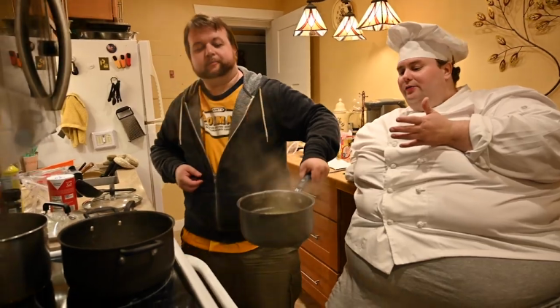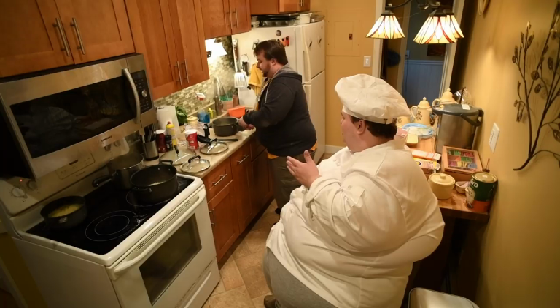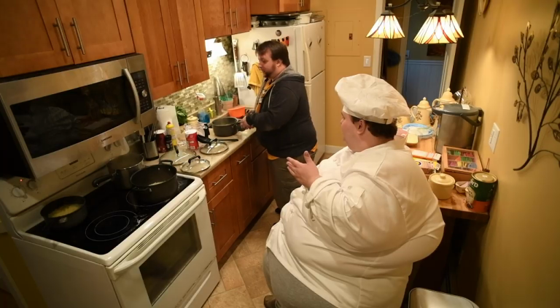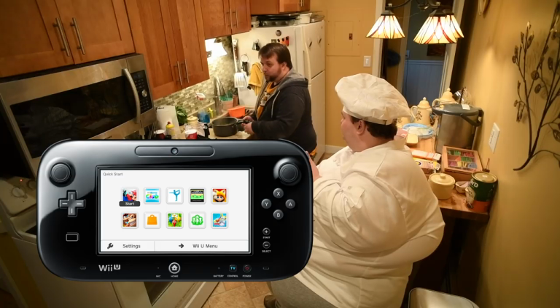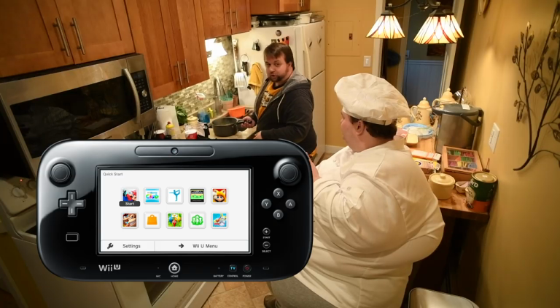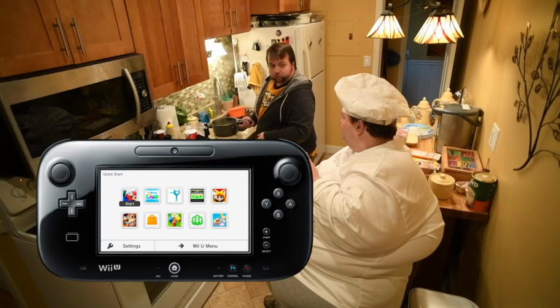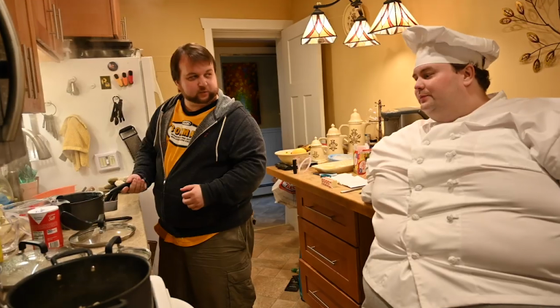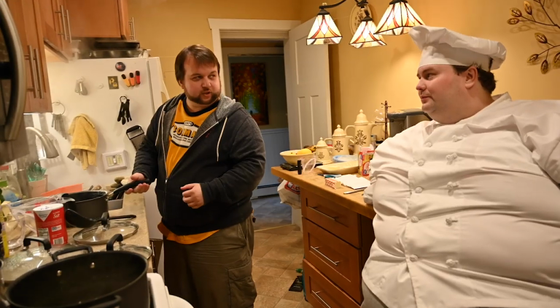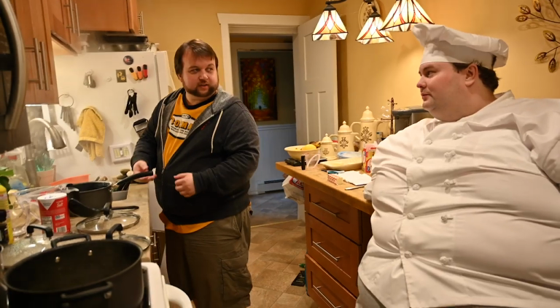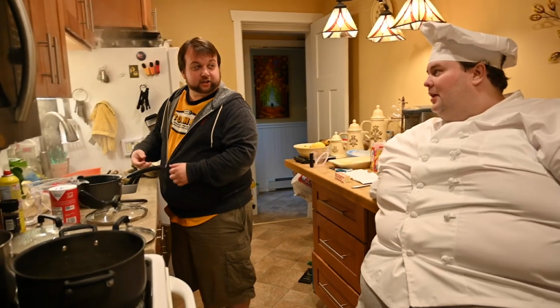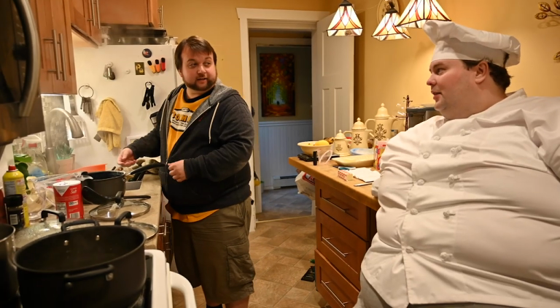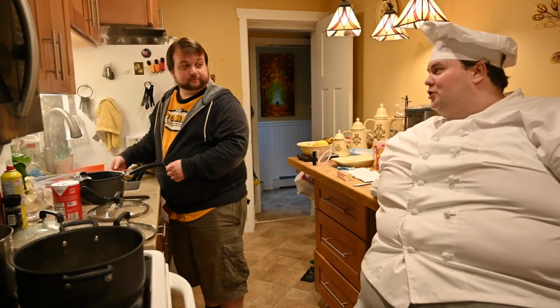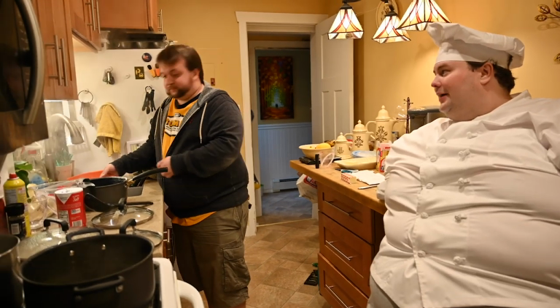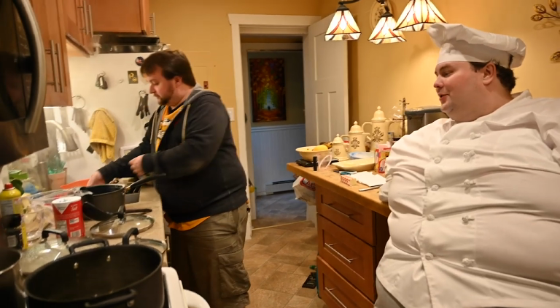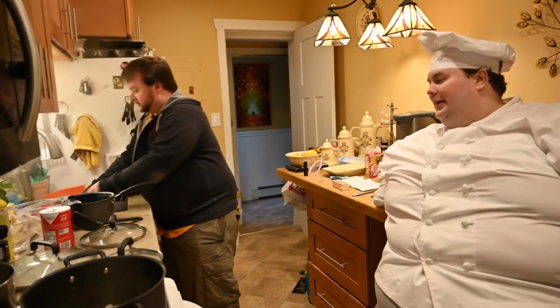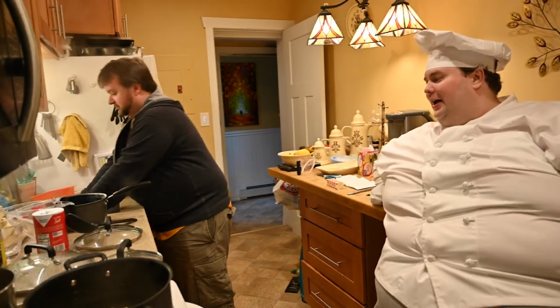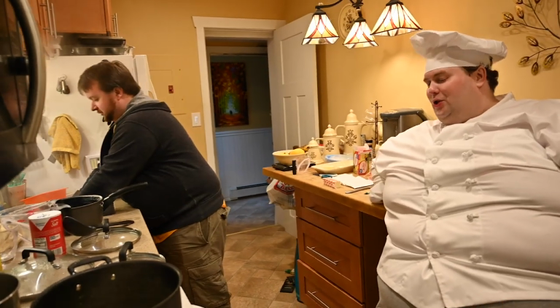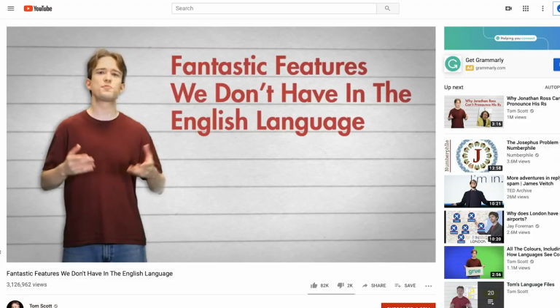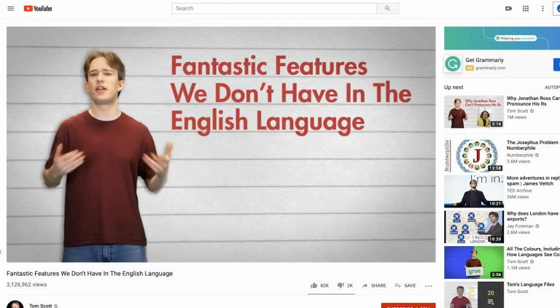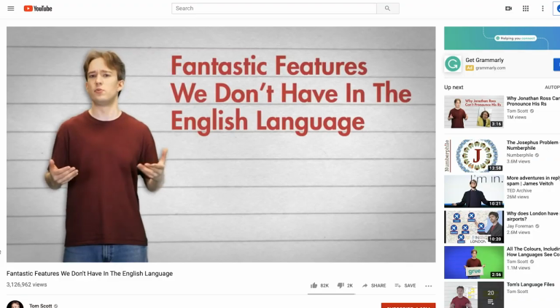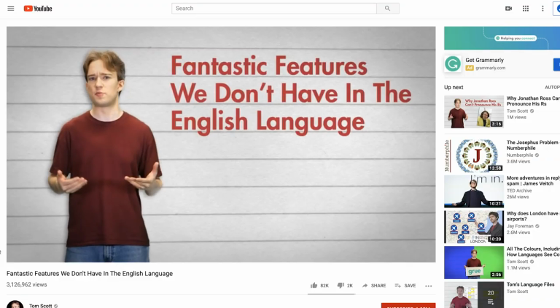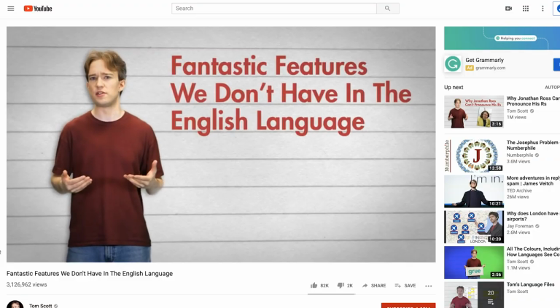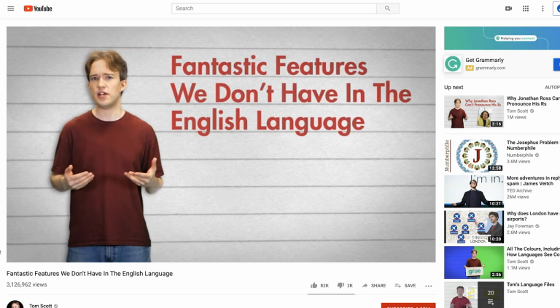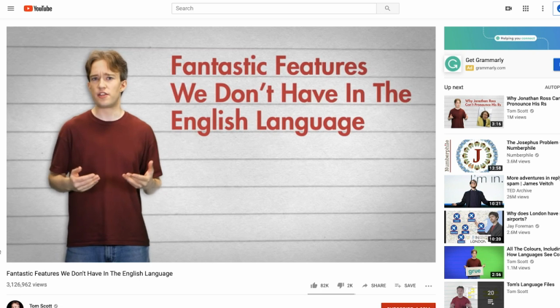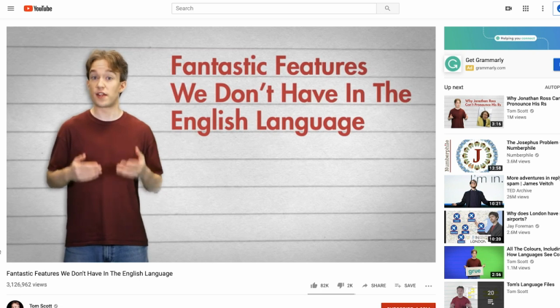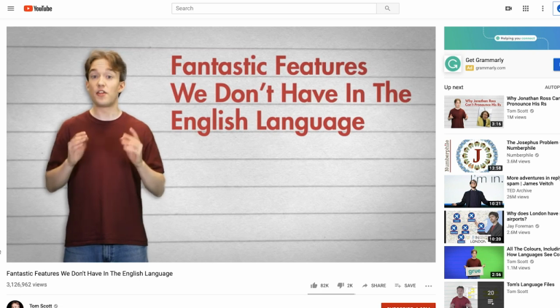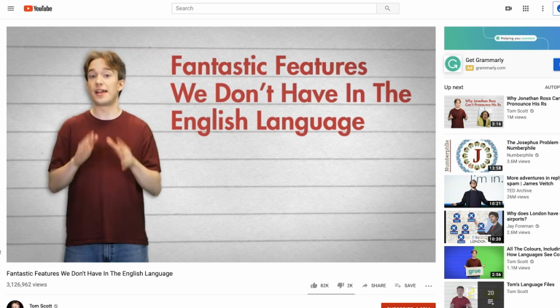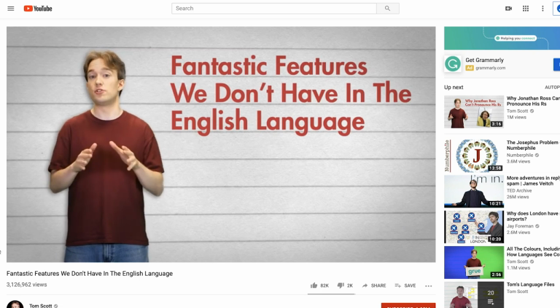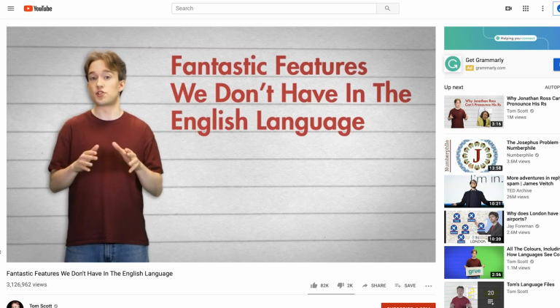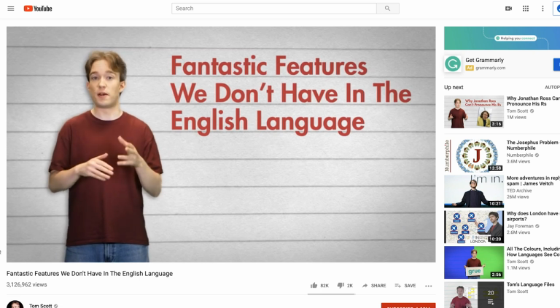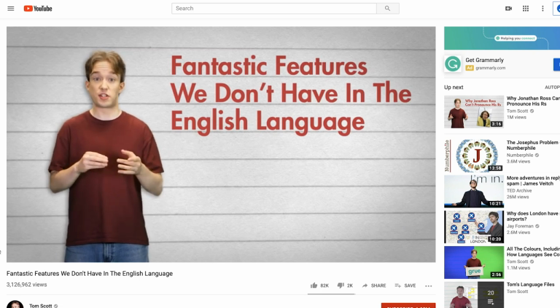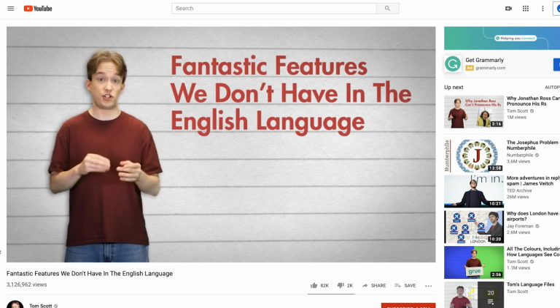I want to introduce you, Frankie, and the audience to a linguistic feature that English does not have — it's called clusivity. The difference between the two forms of the word 'we.' 'We eat macaroni and cheese' can mean you and I, or it can mean me and my friends but not you. Some languages have different words for each of those two 'we's, but in English we rely on emphasis and hand gestures. This is what I do on the internet — I watch Tom Scott's videos on language features that English doesn't have.